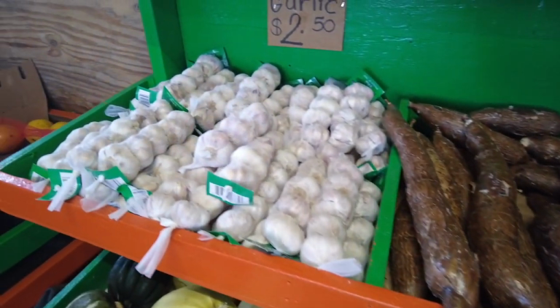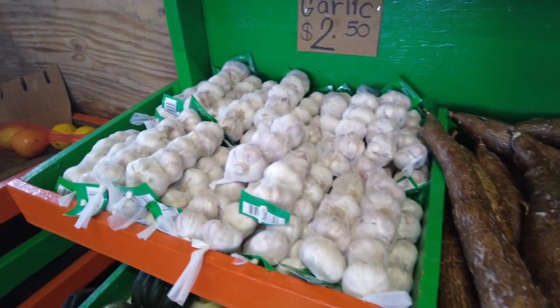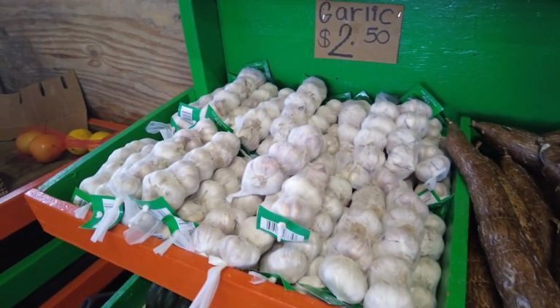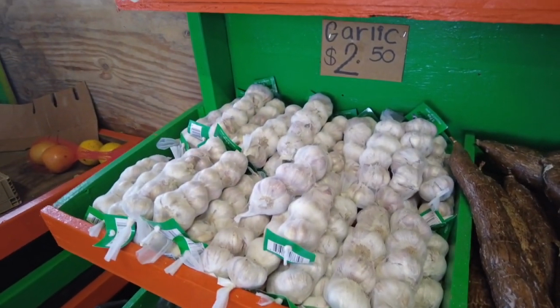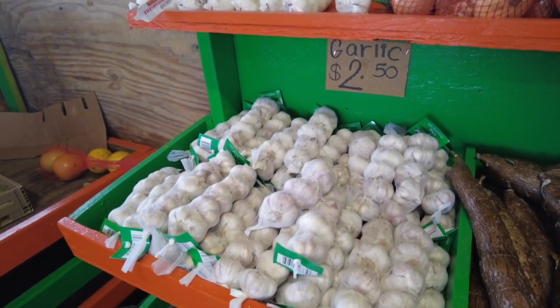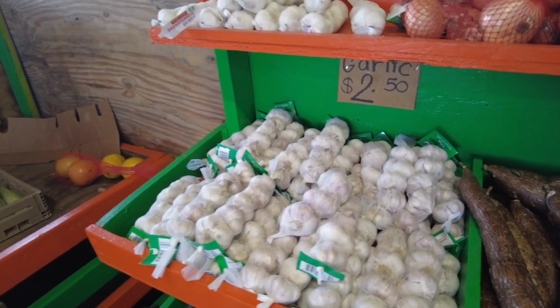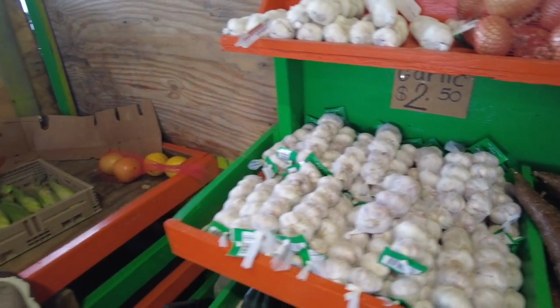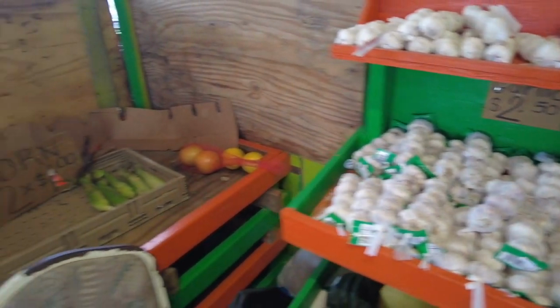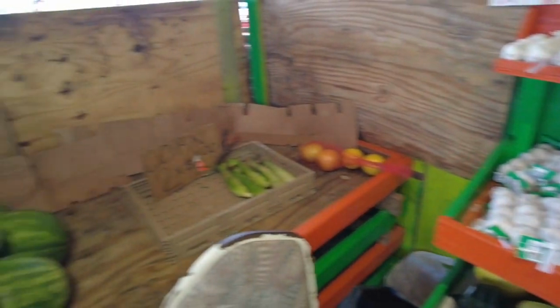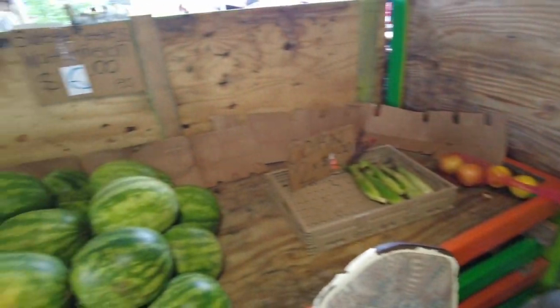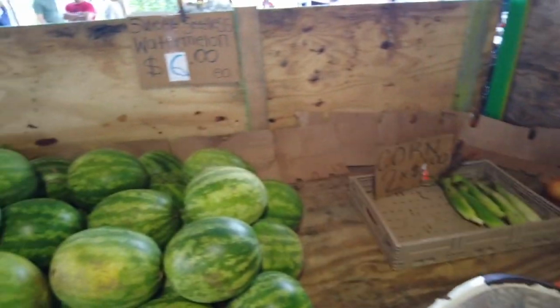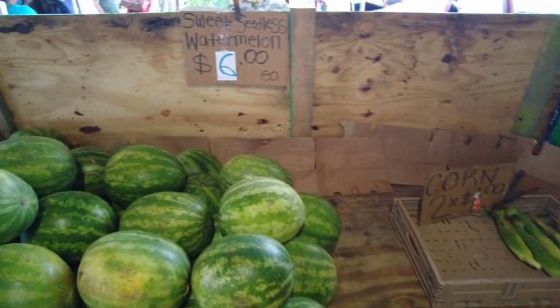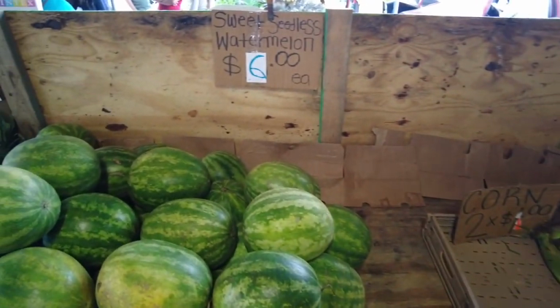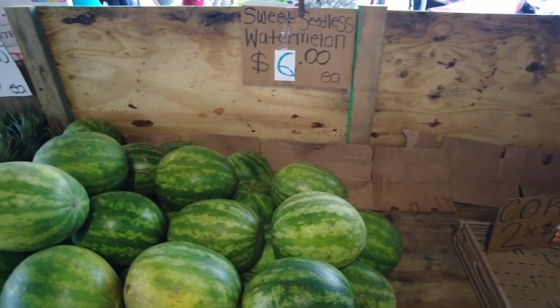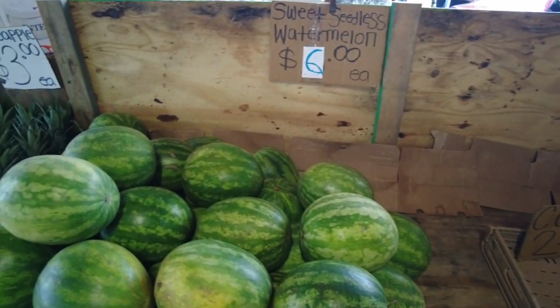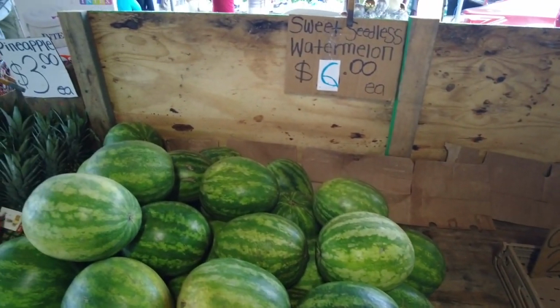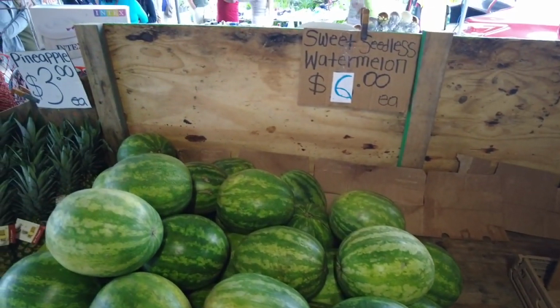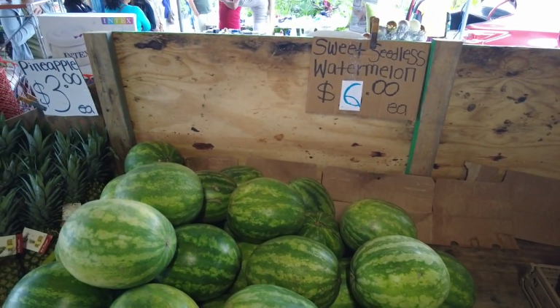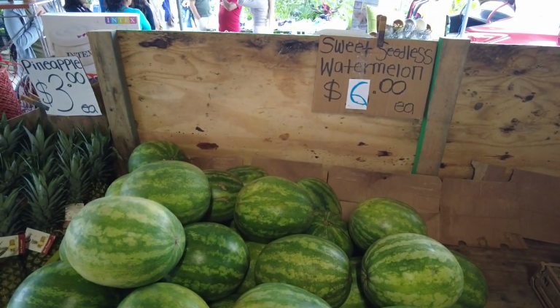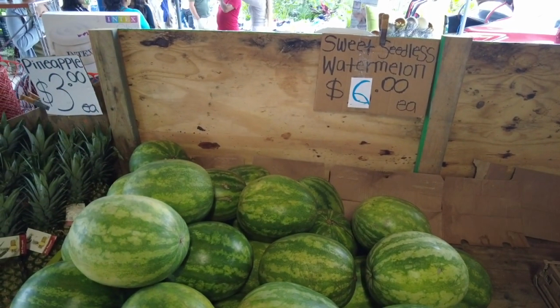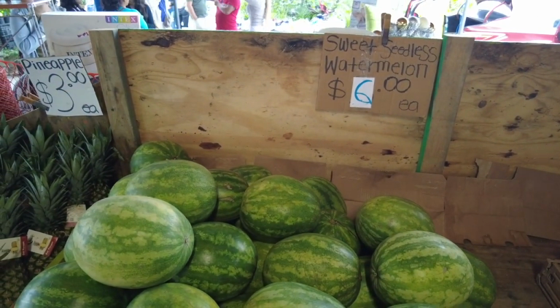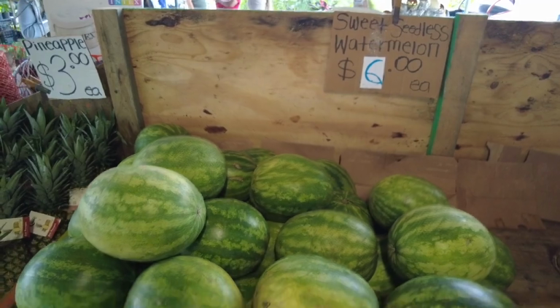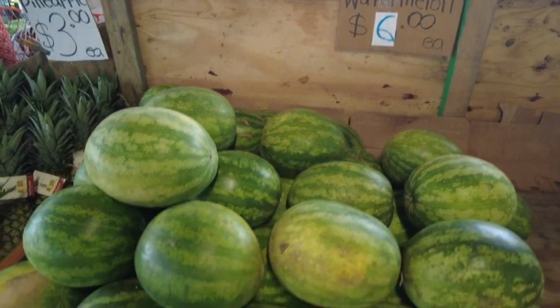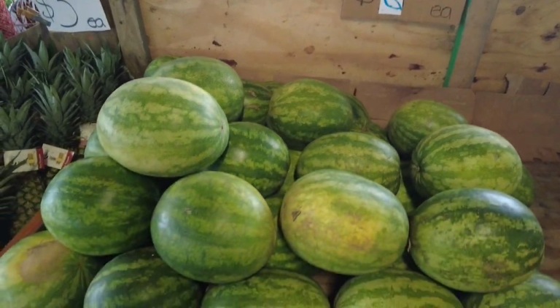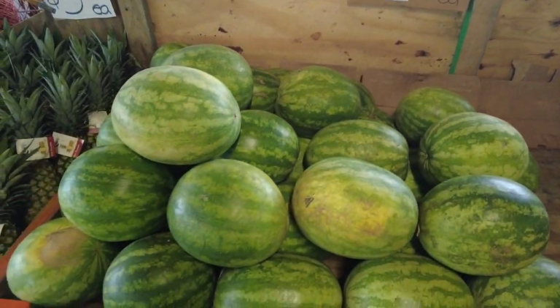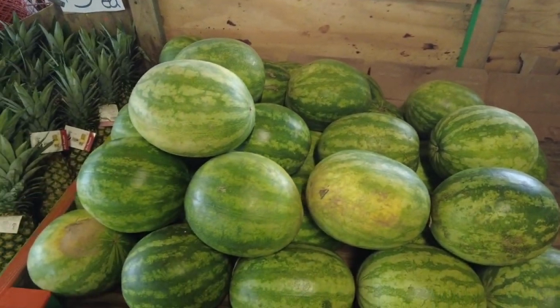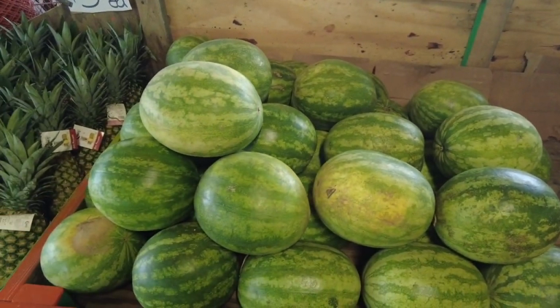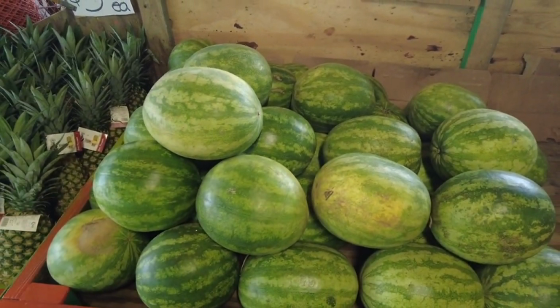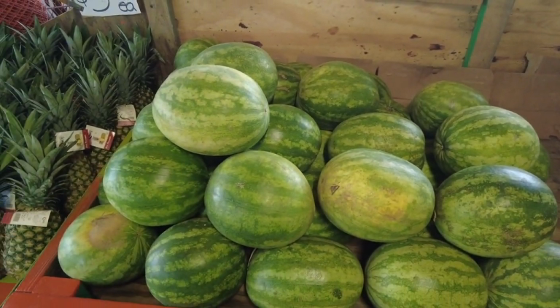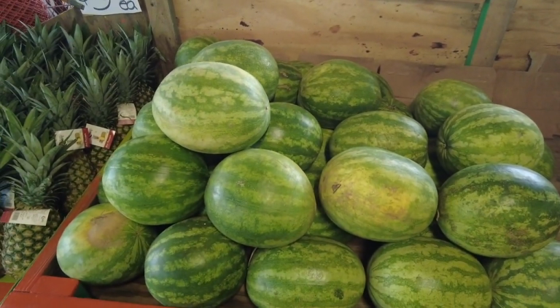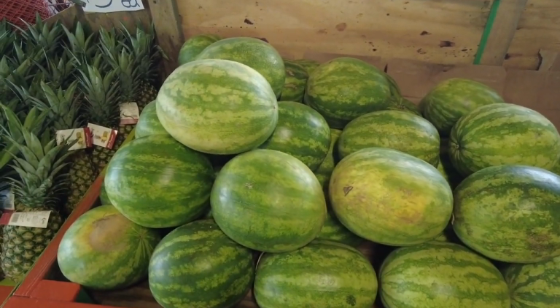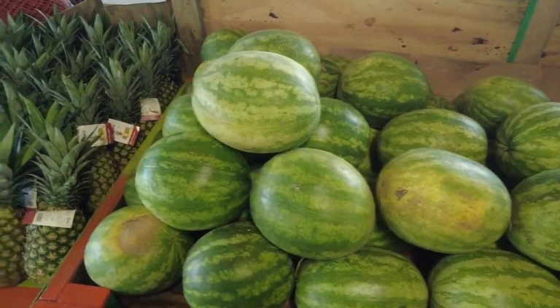Garlic, $2.50. But I'm surprised that the seedless watermelons are $6.00 each, even at a flea market.